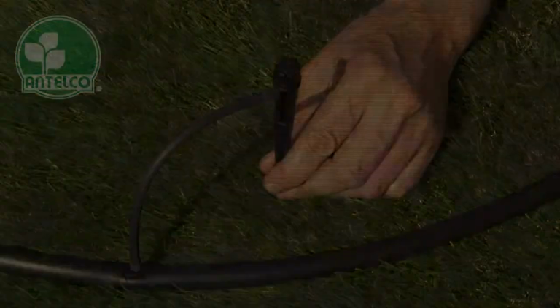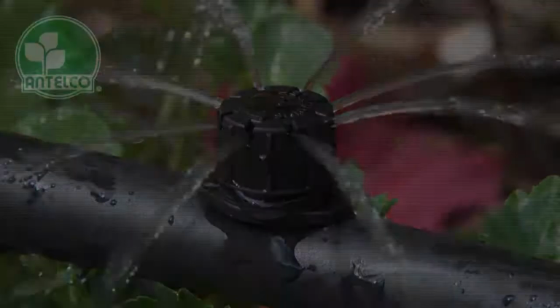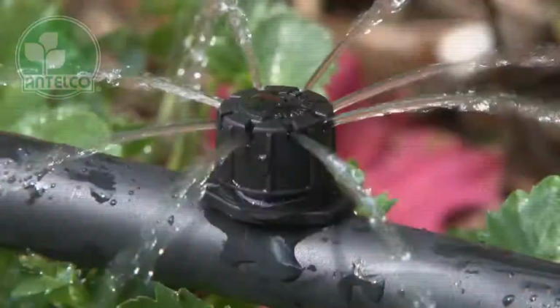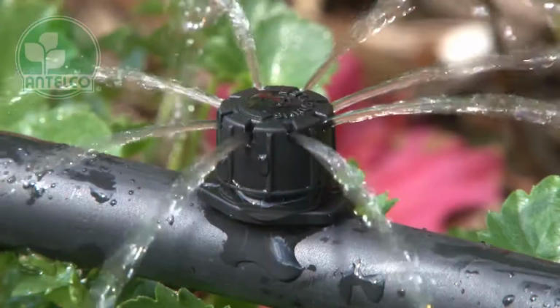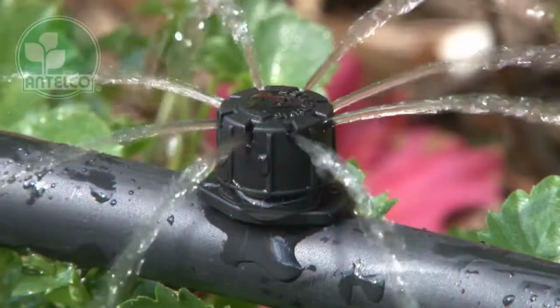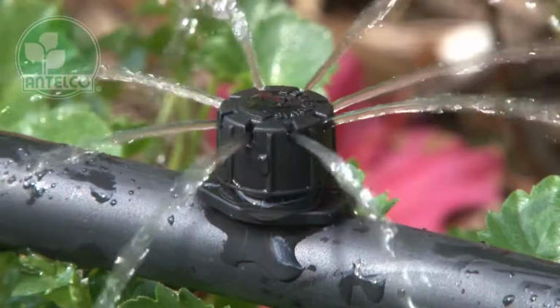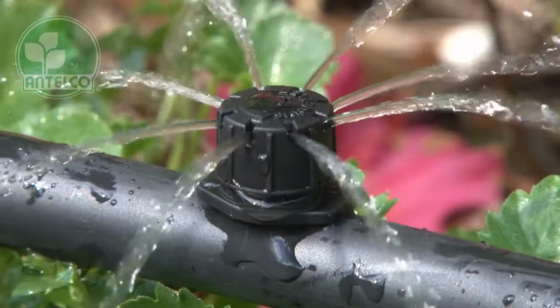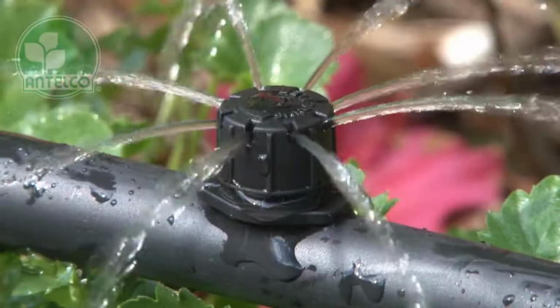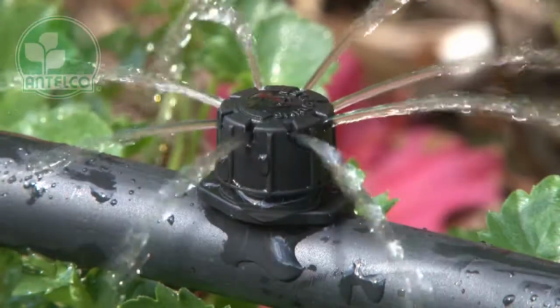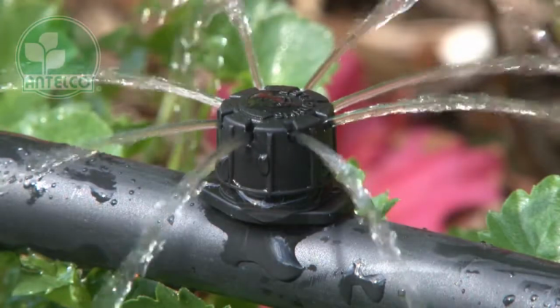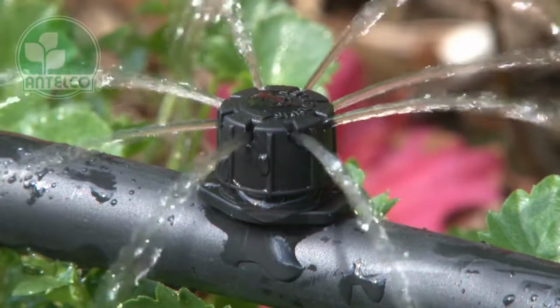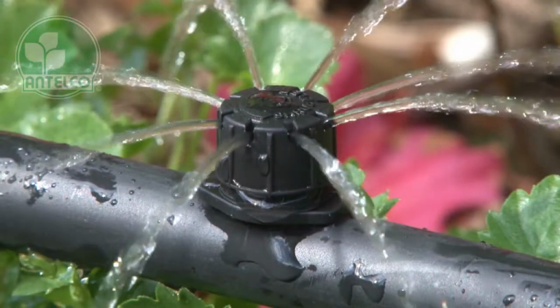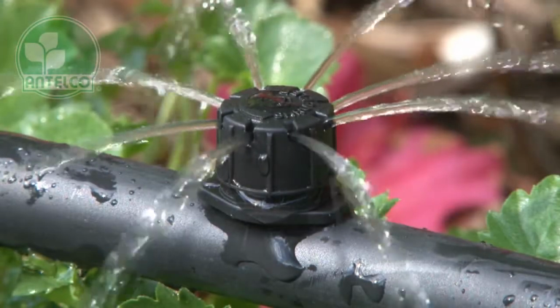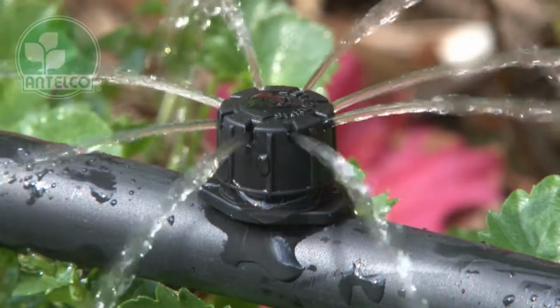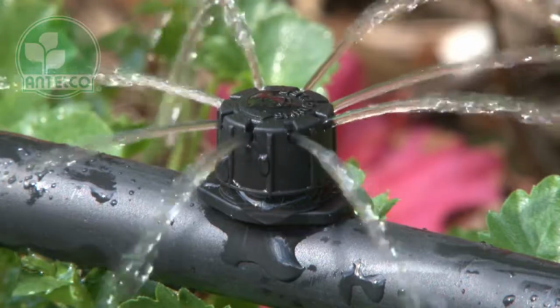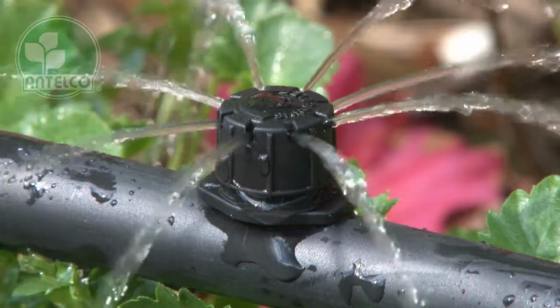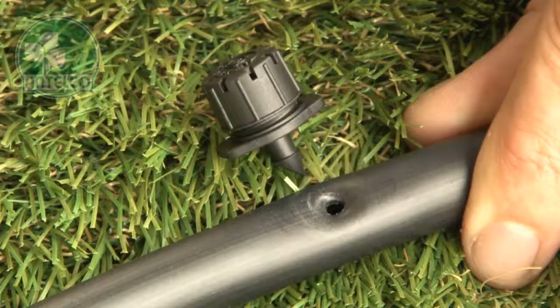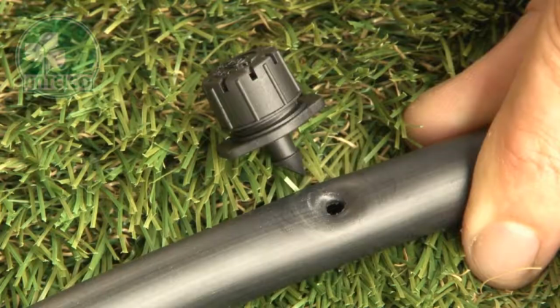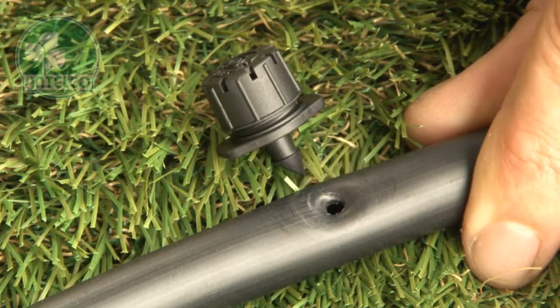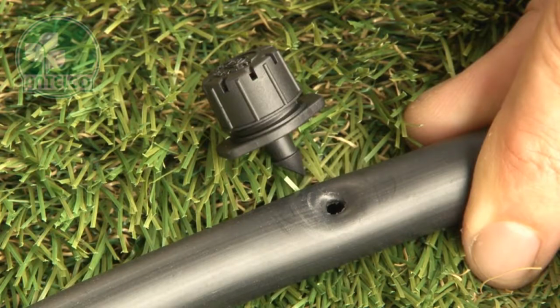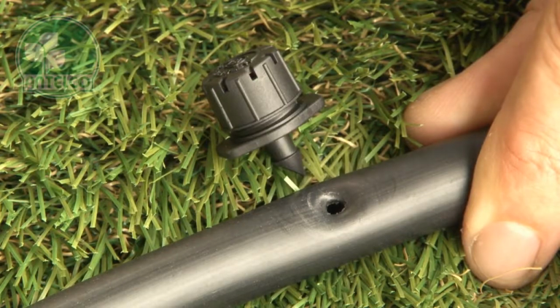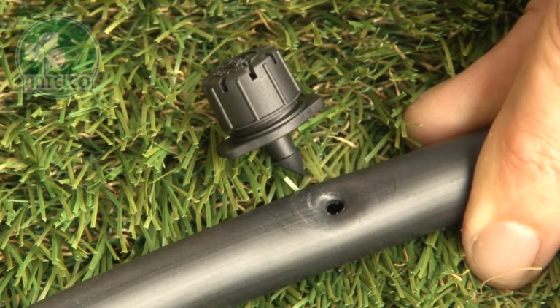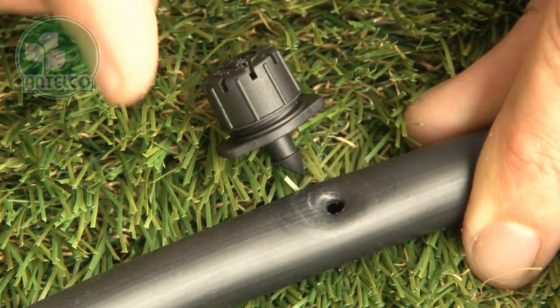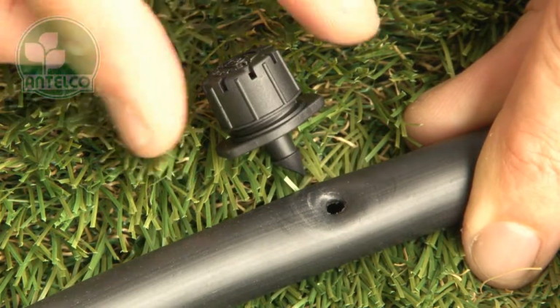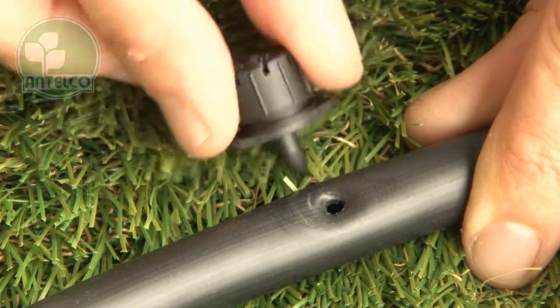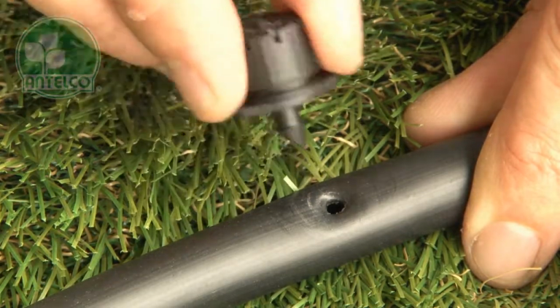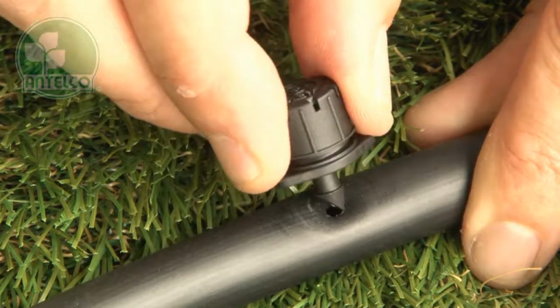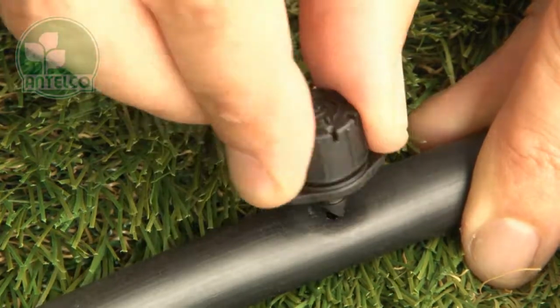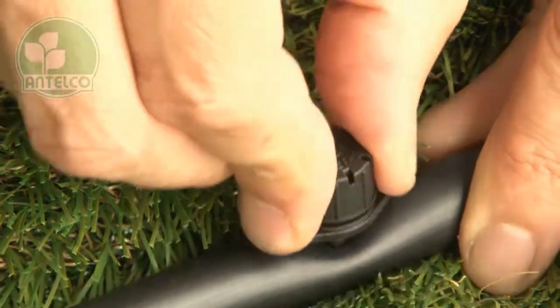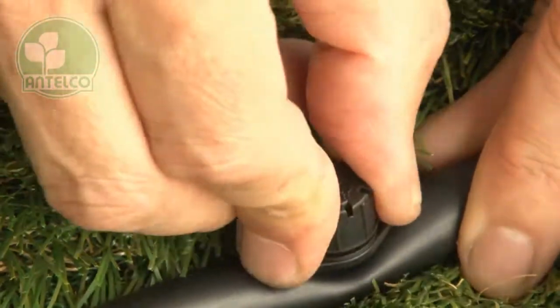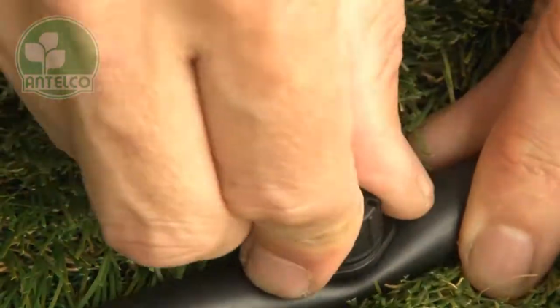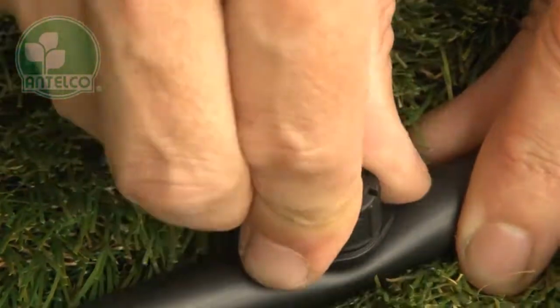The barb shrubbler attaches directly to LDPE laterals. Simply push the barb into pre-punched holes.